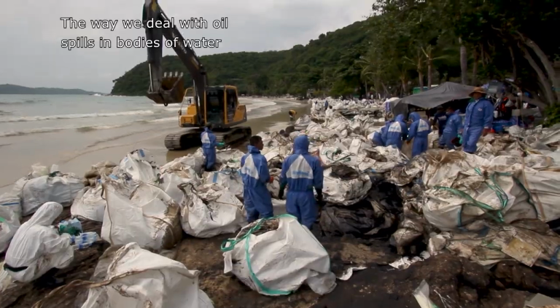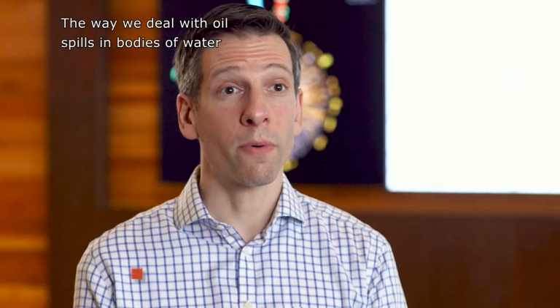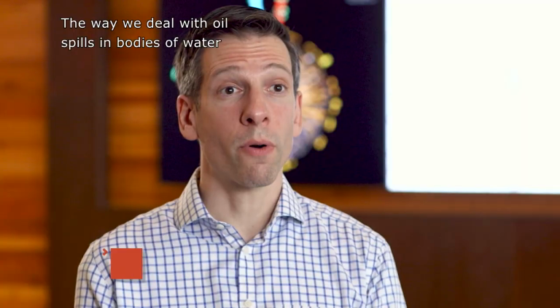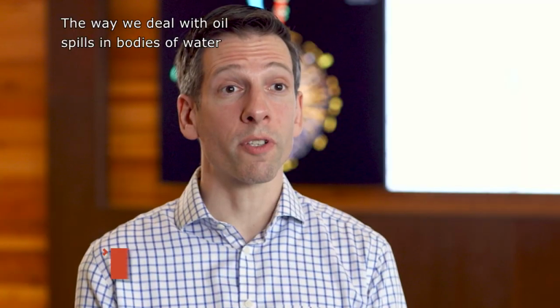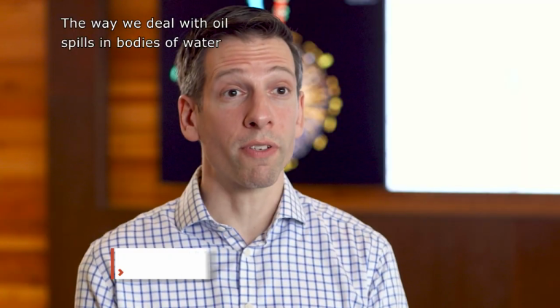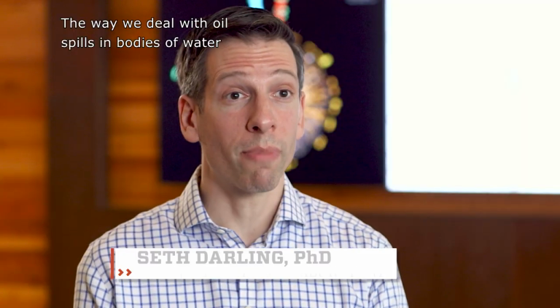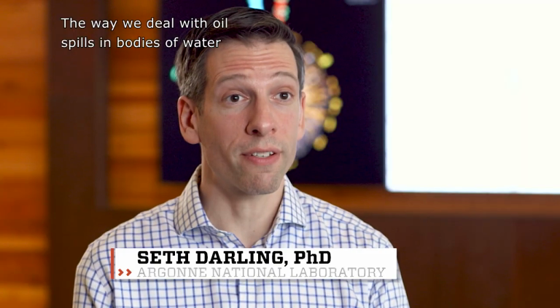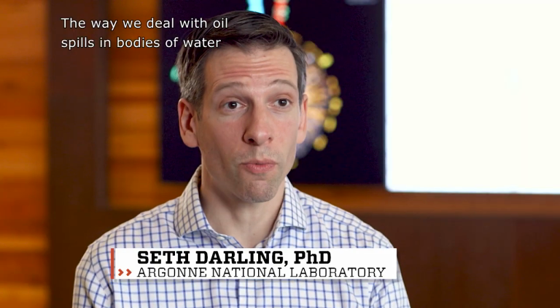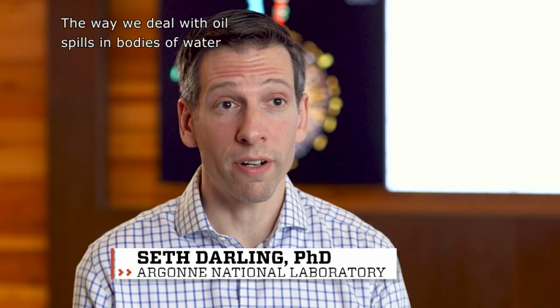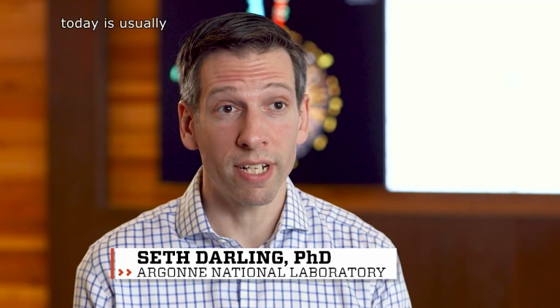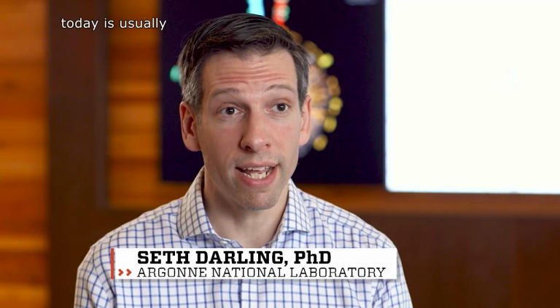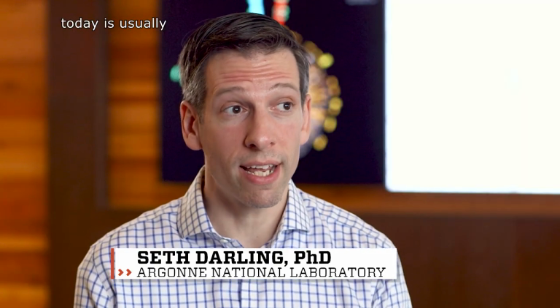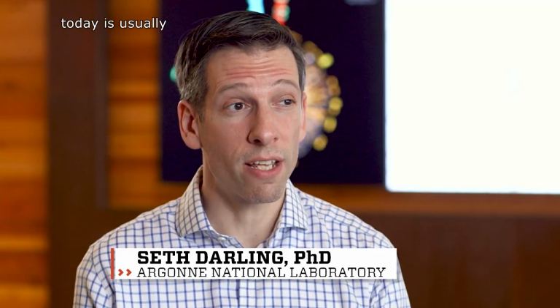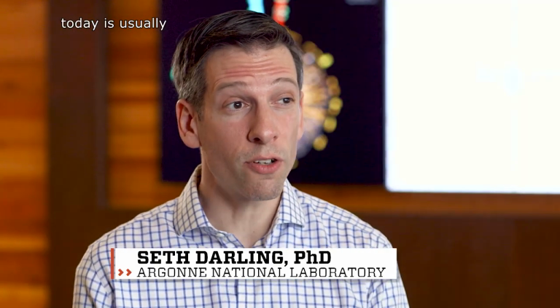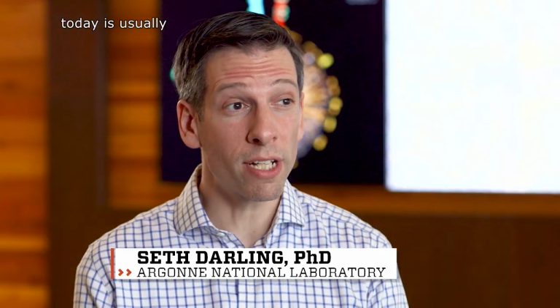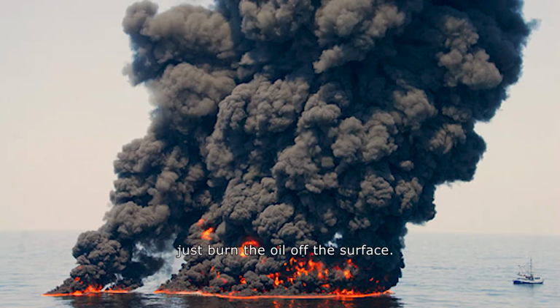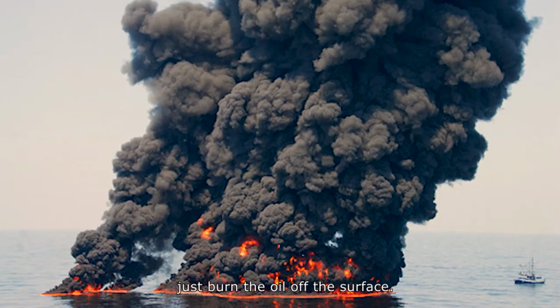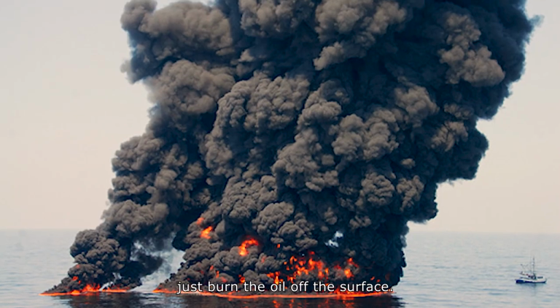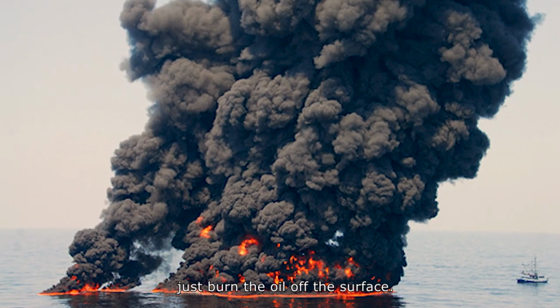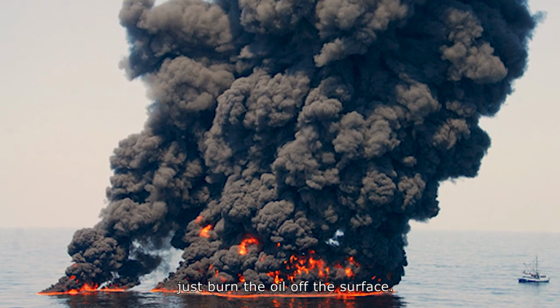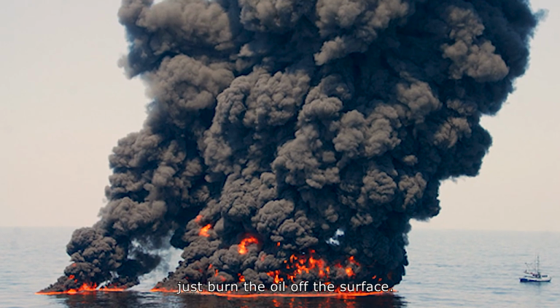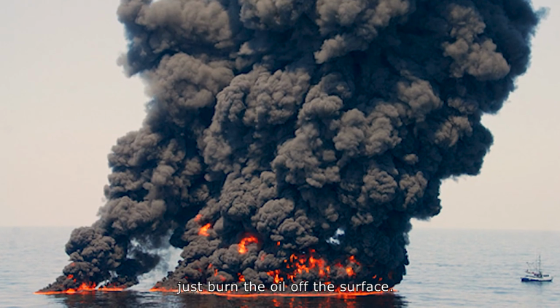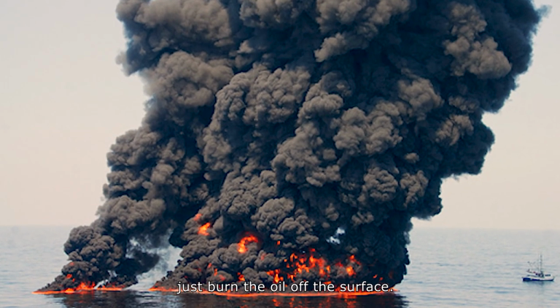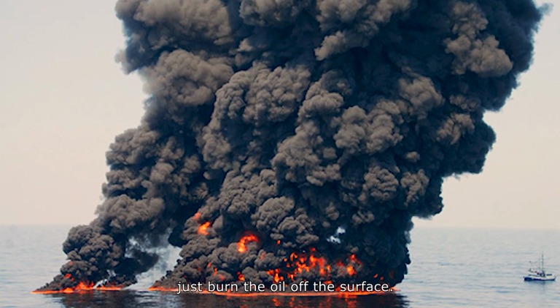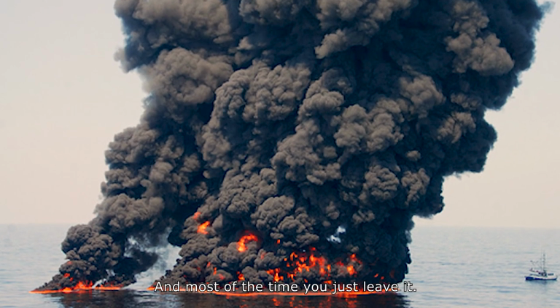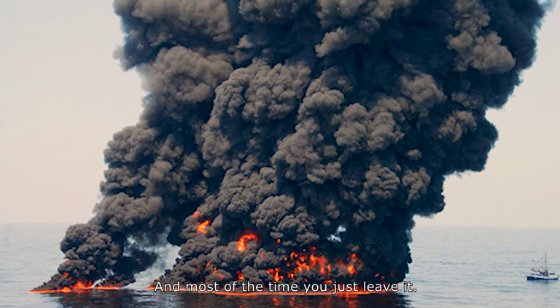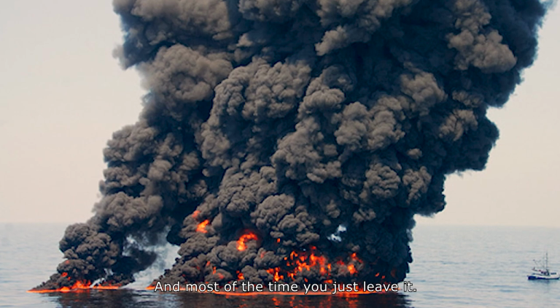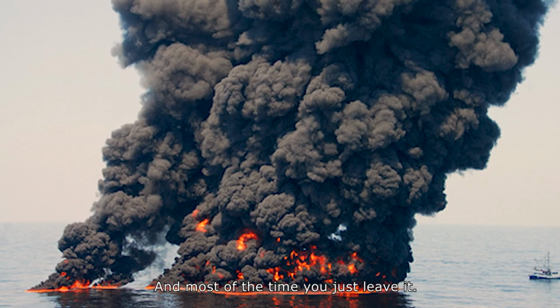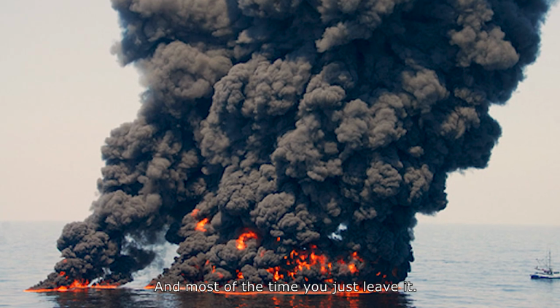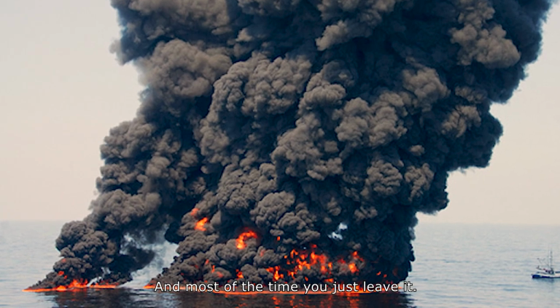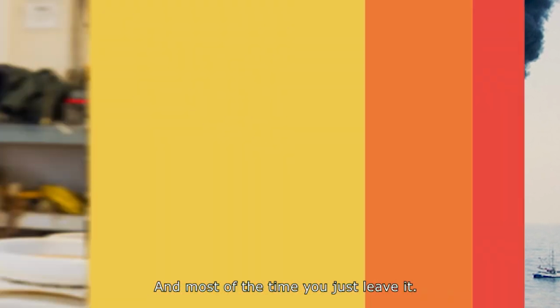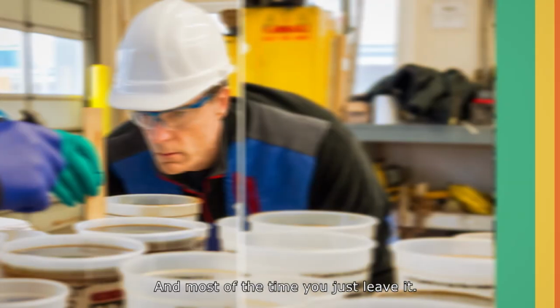The way we deal with oil spills in bodies of water today is usually you just burn the oil off the surface, and most of the time, you just leave it.